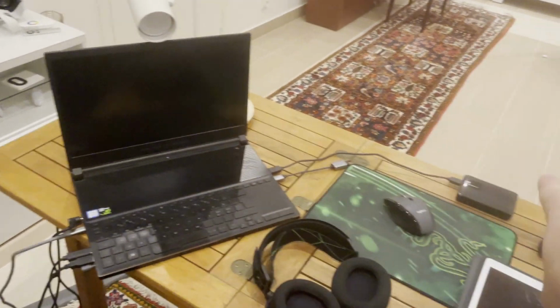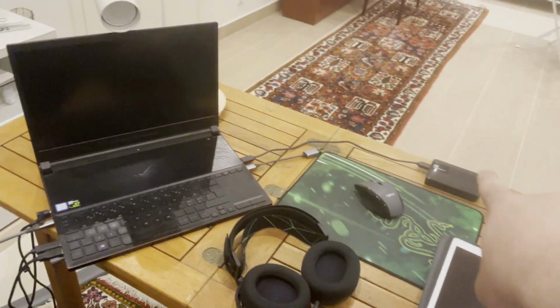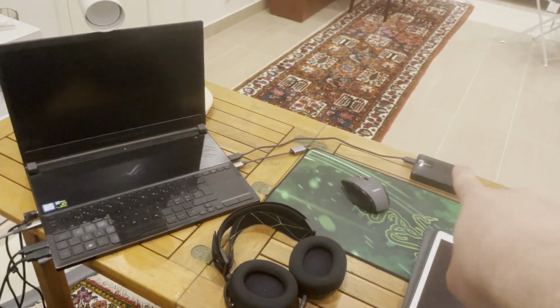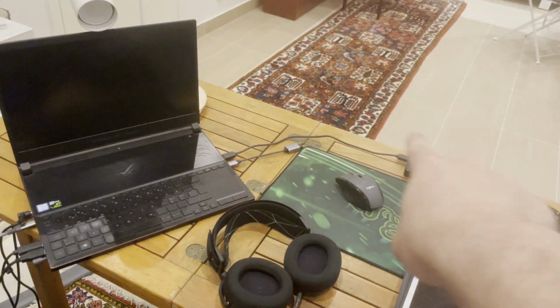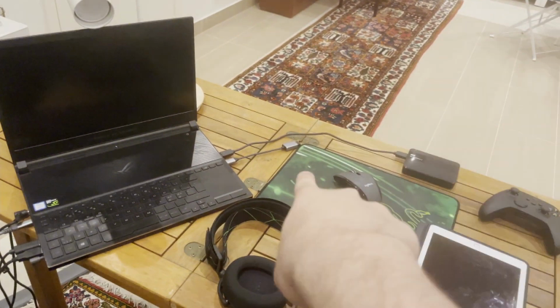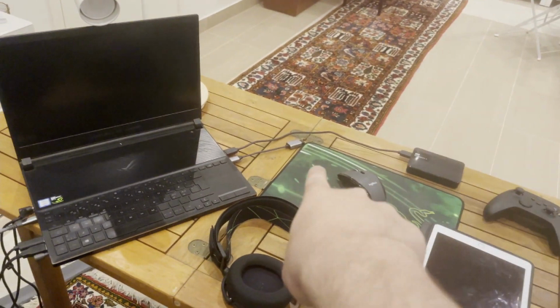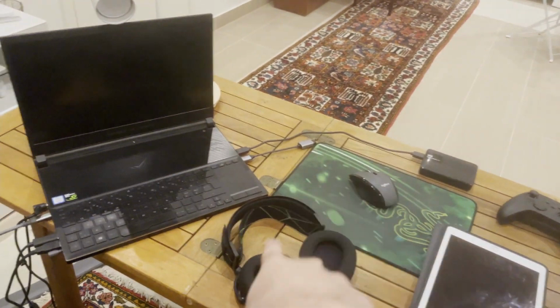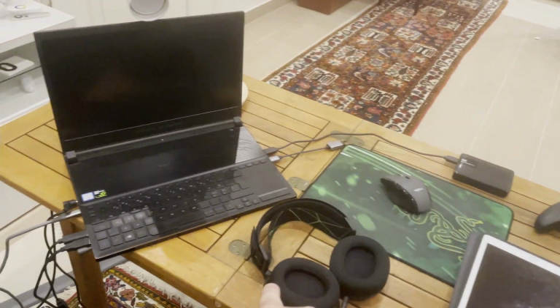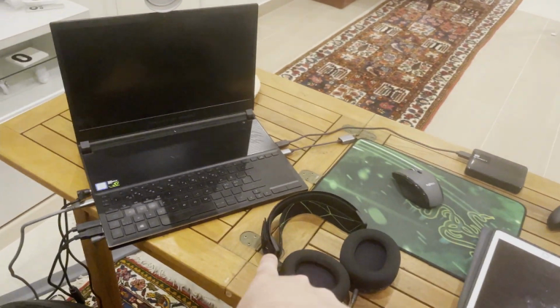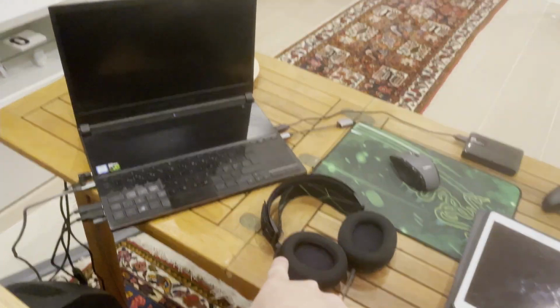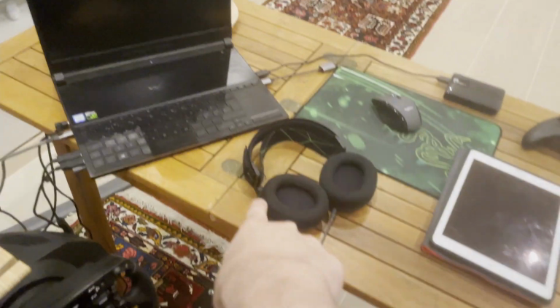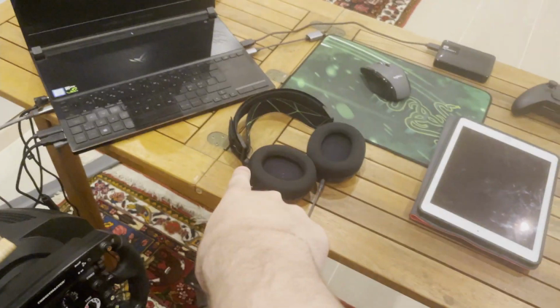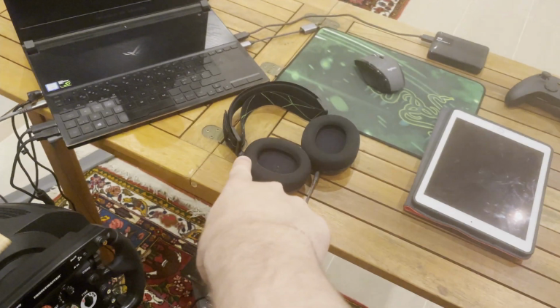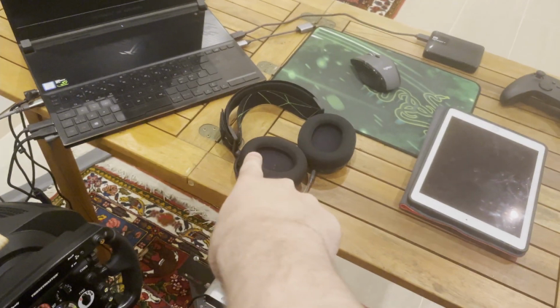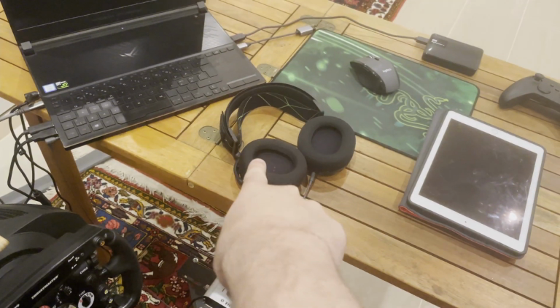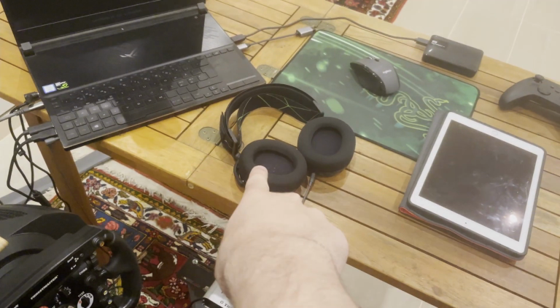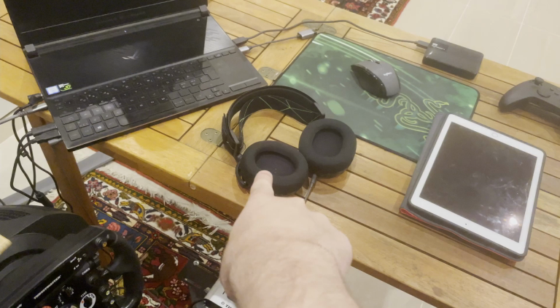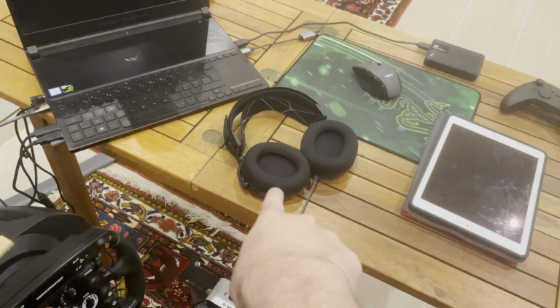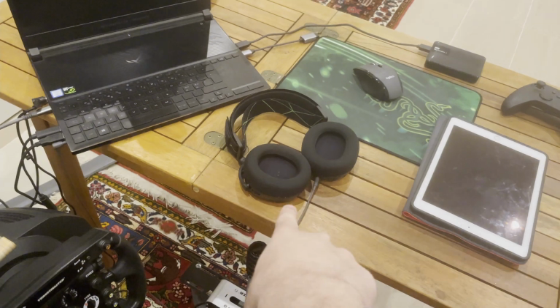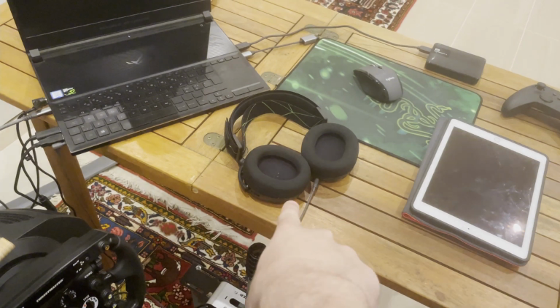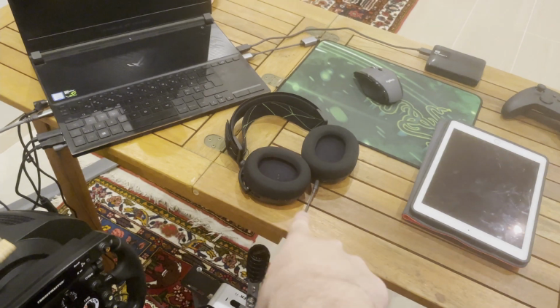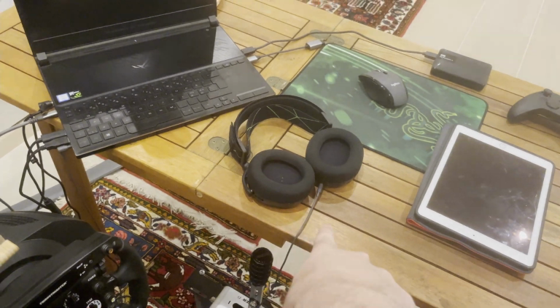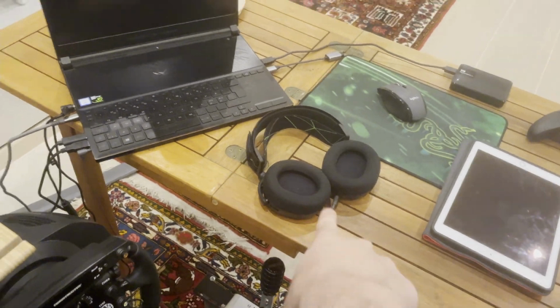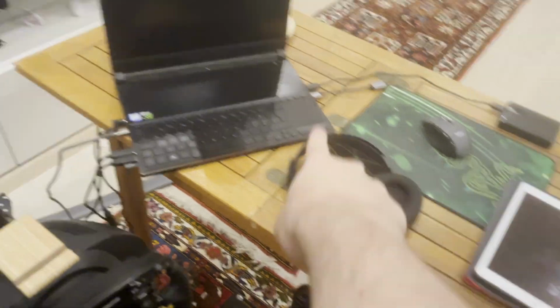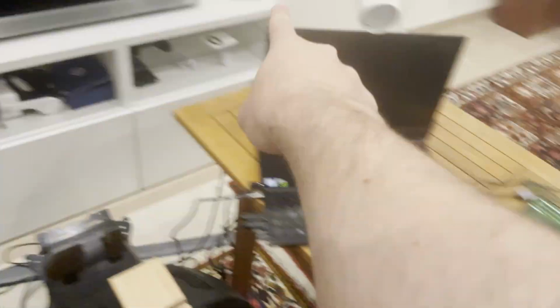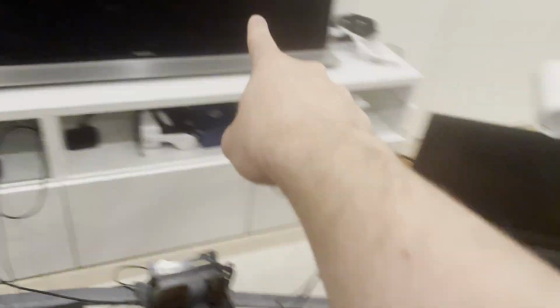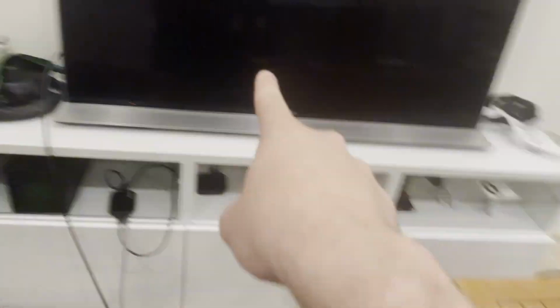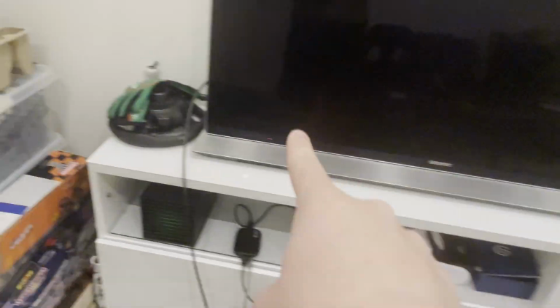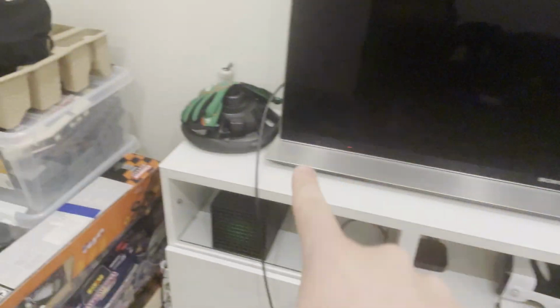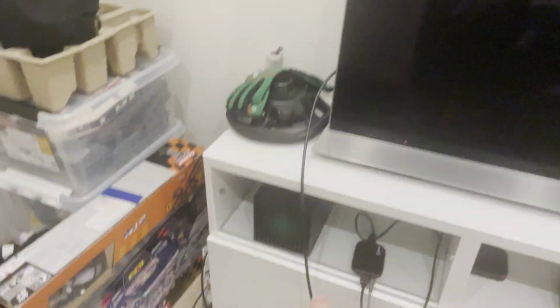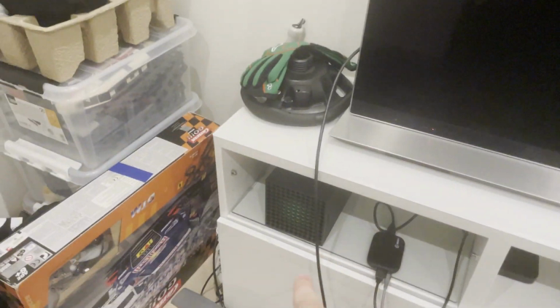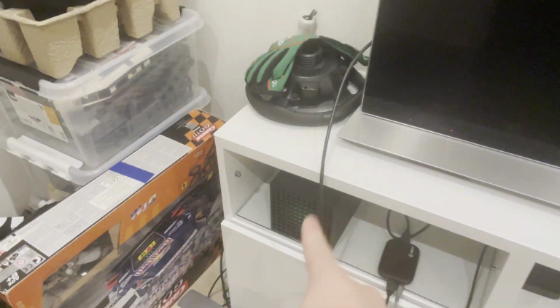My hard drive, mouse, and my SteelSeries 9X so I can connect to my Xbox.